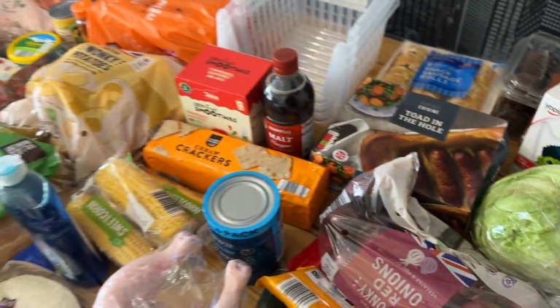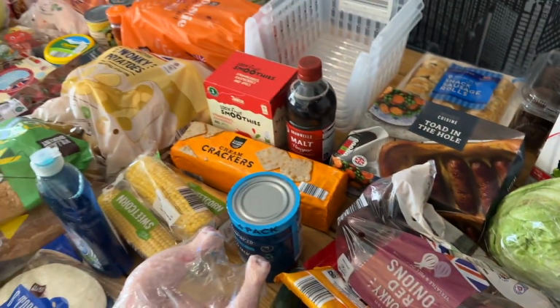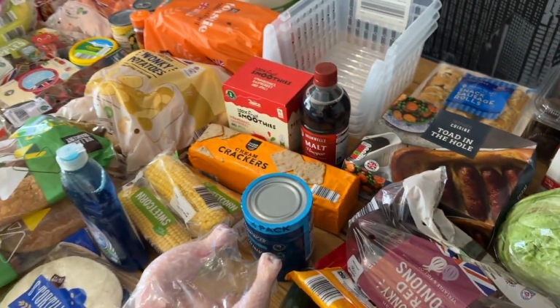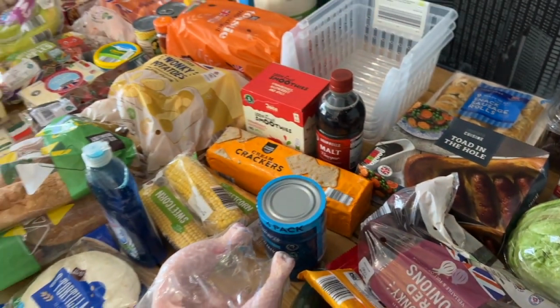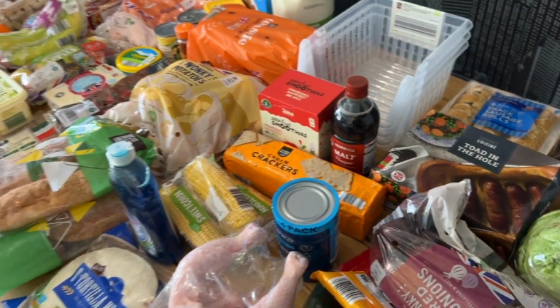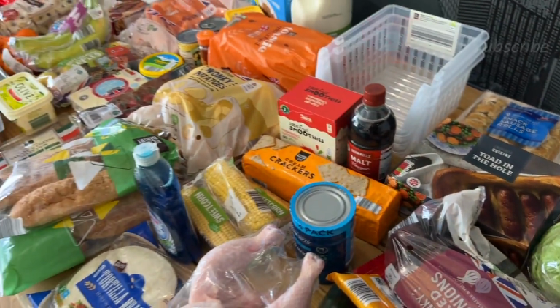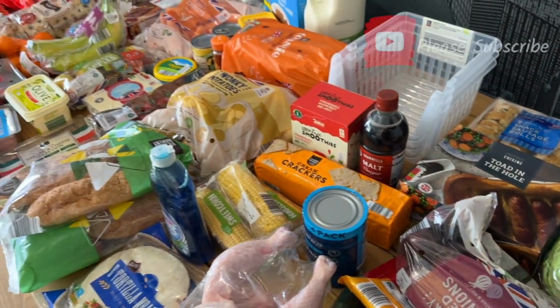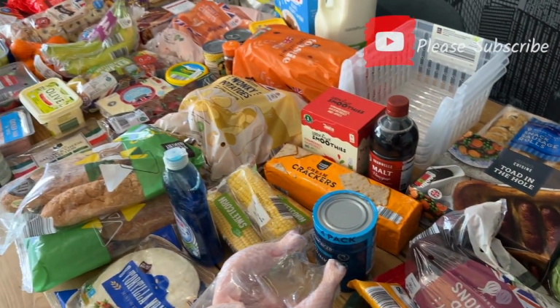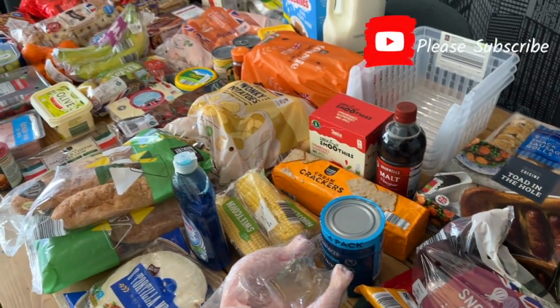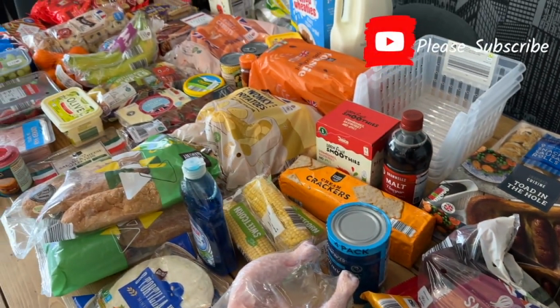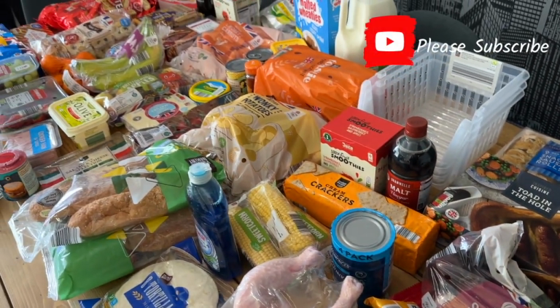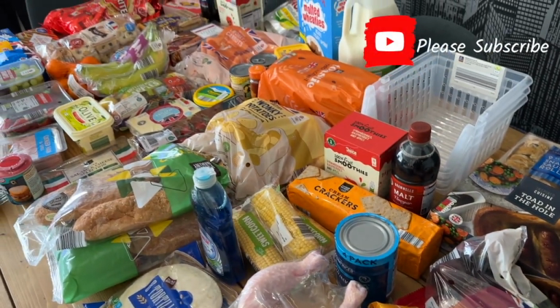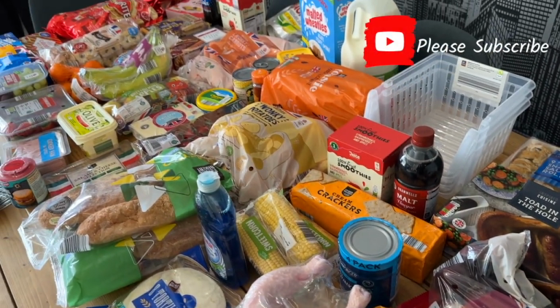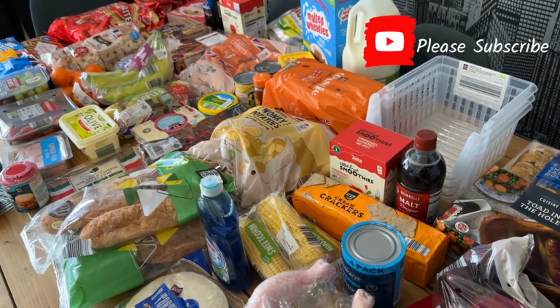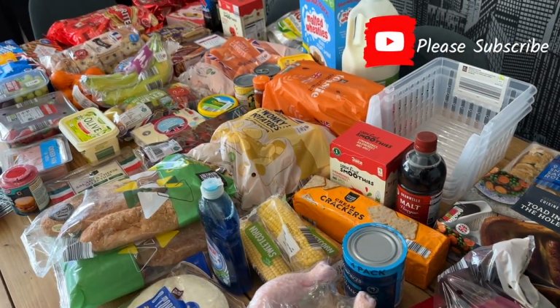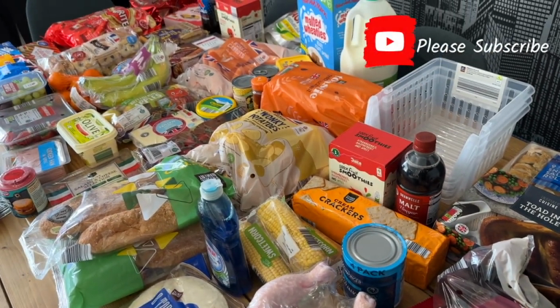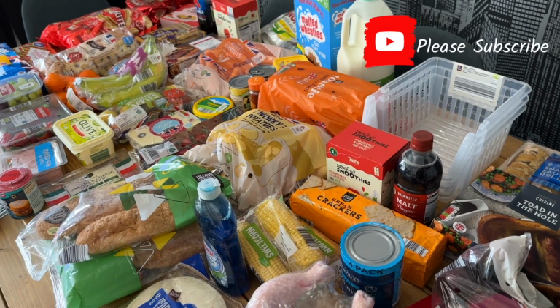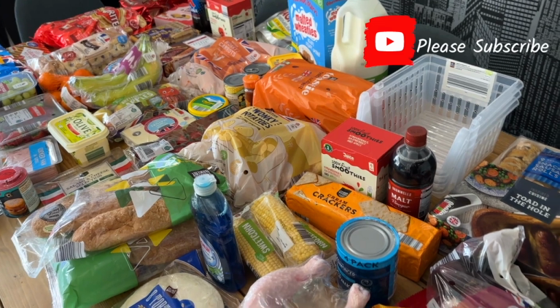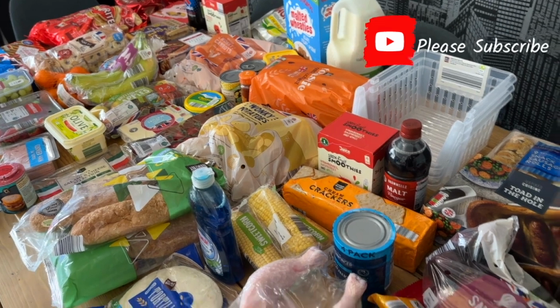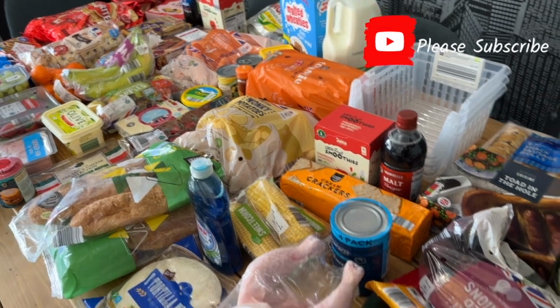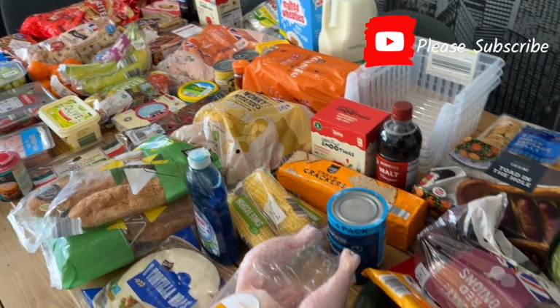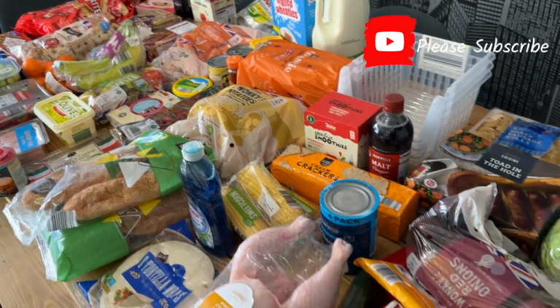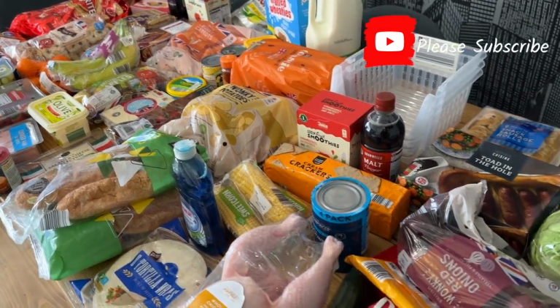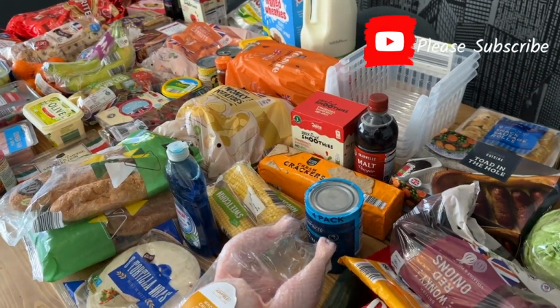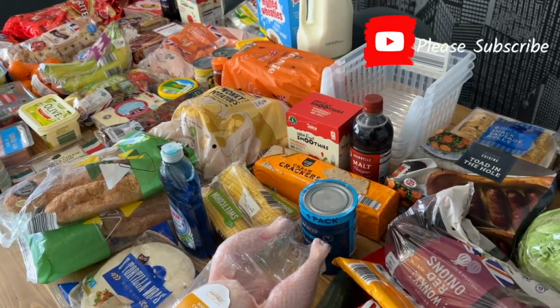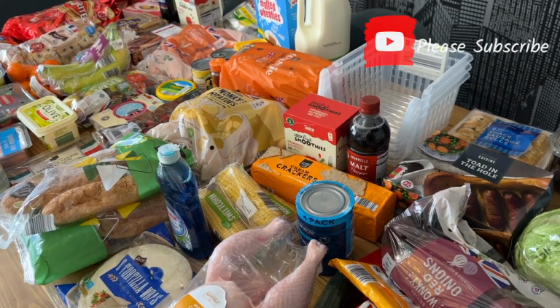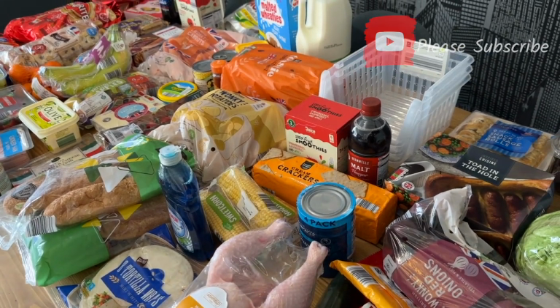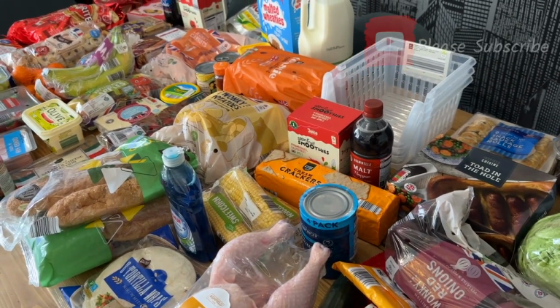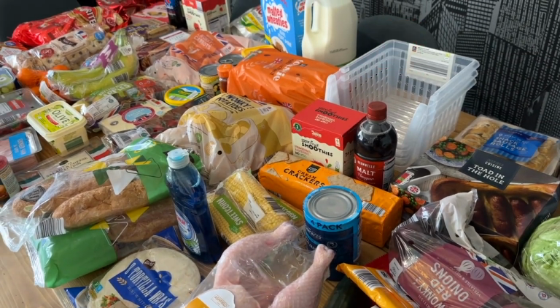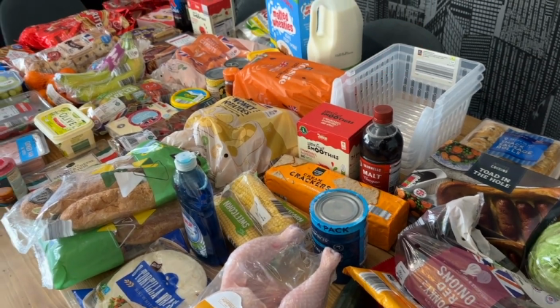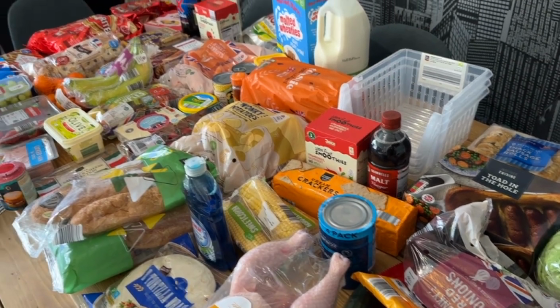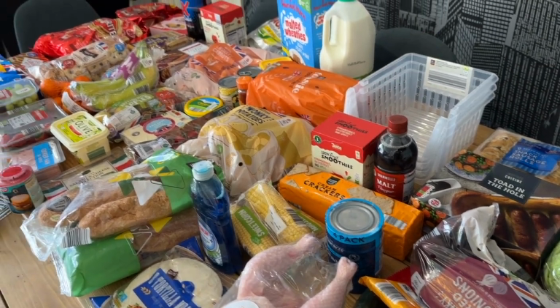And all of that came to 79 pounds. Thanks for watching.